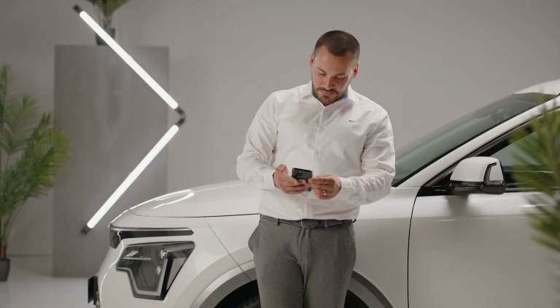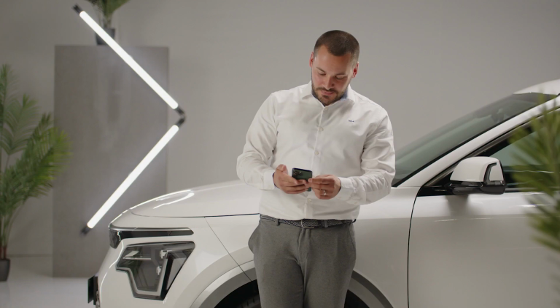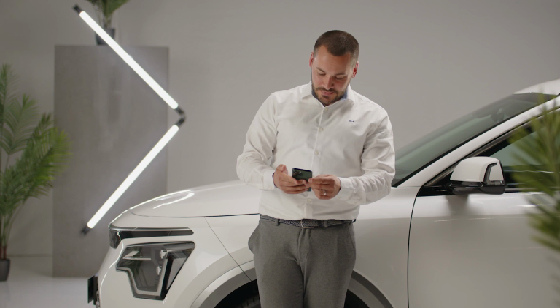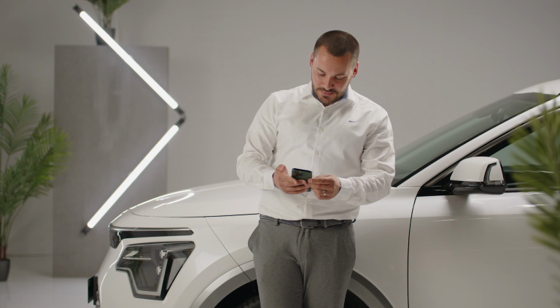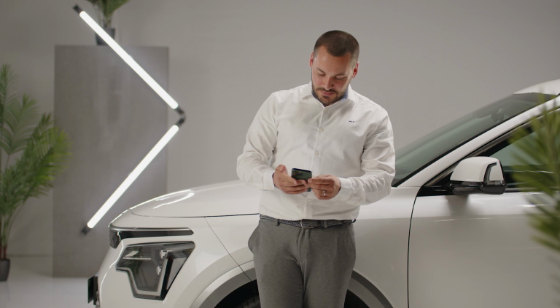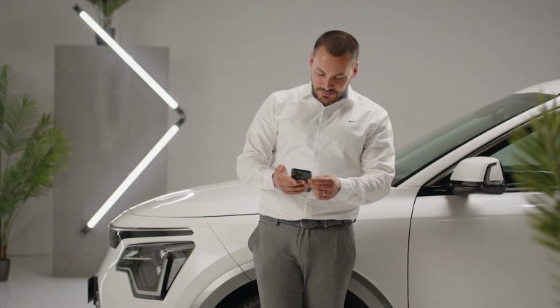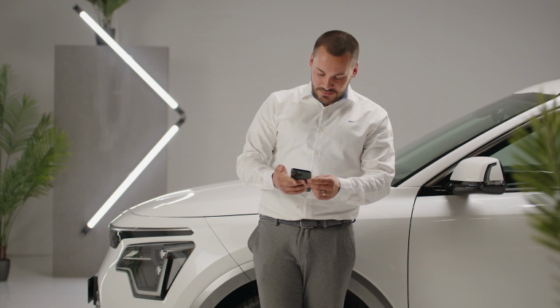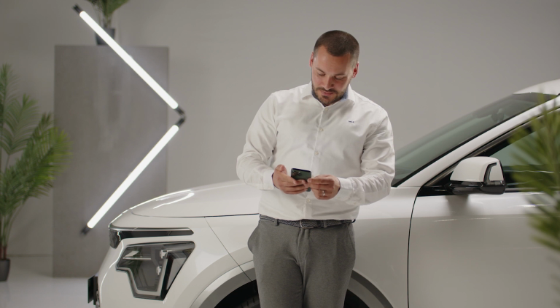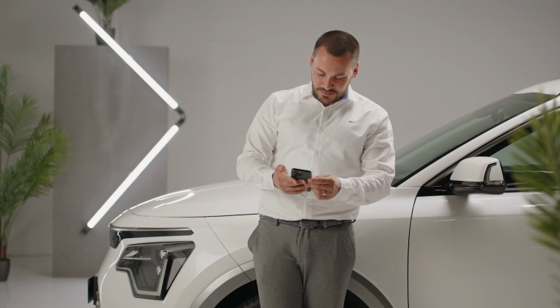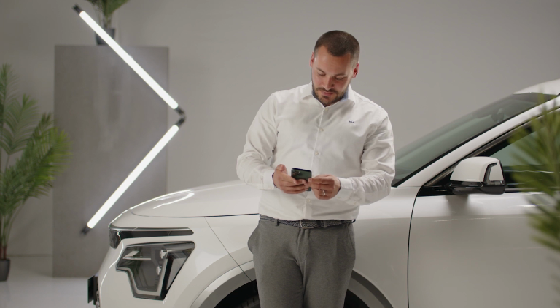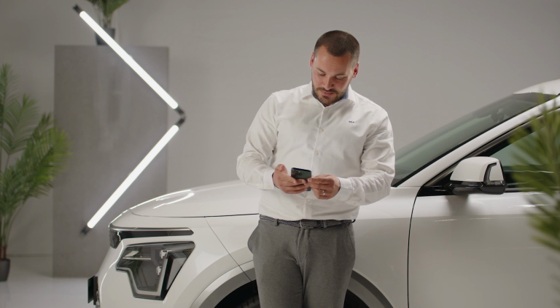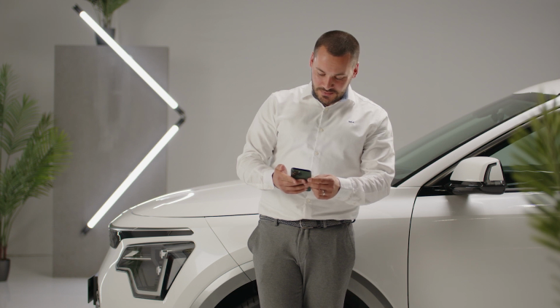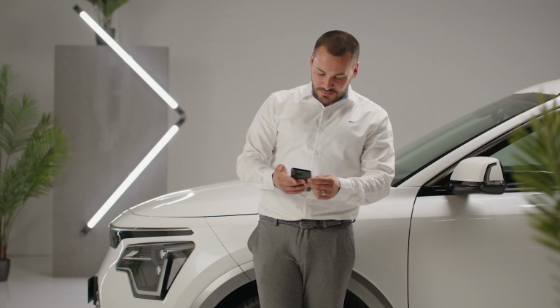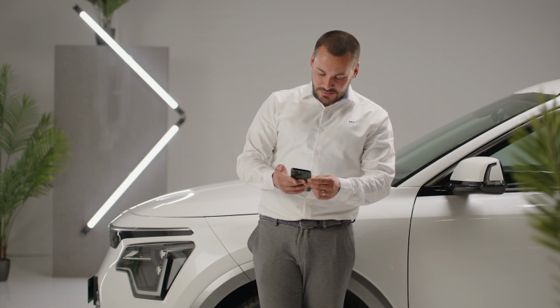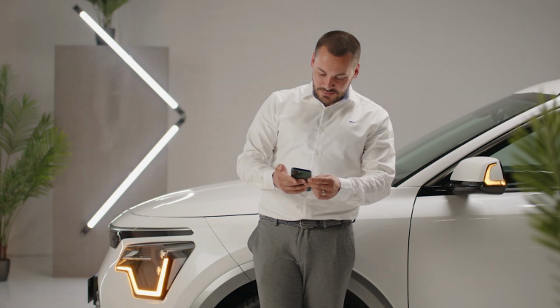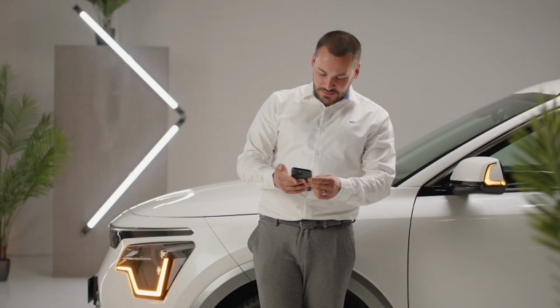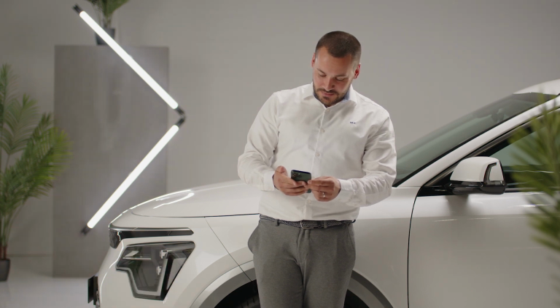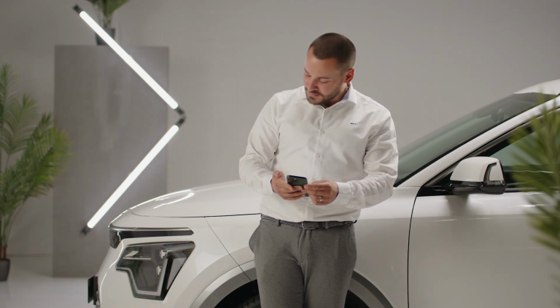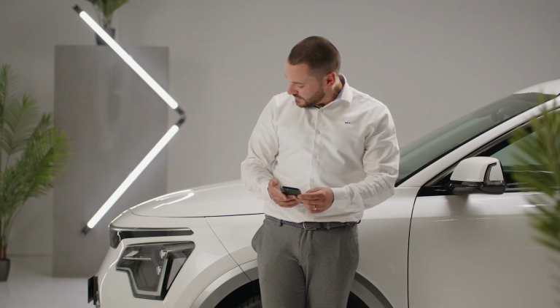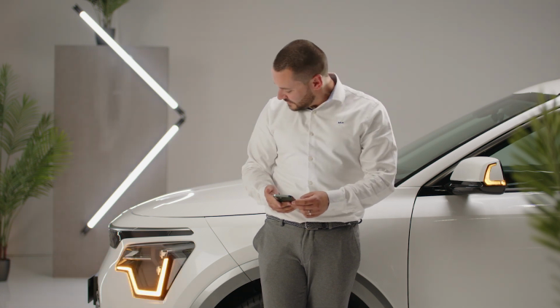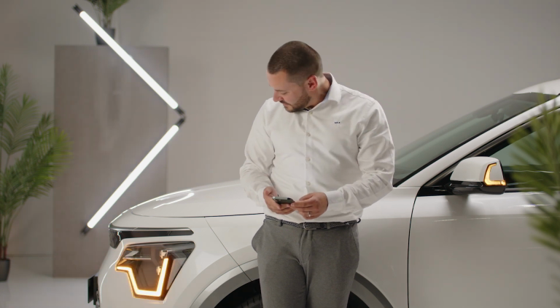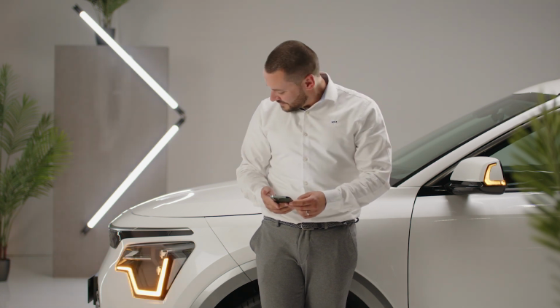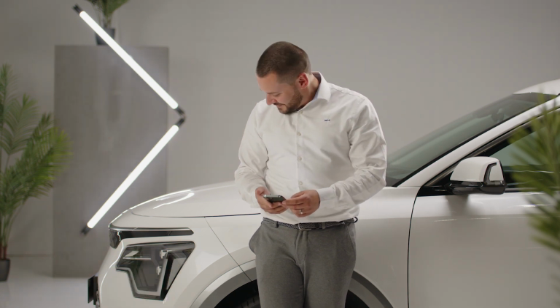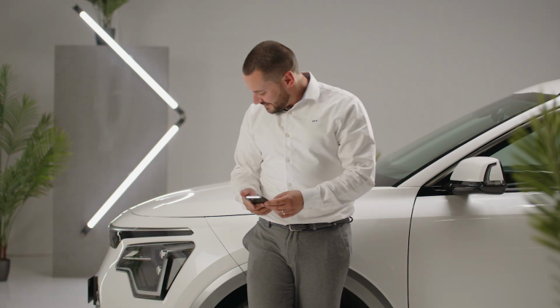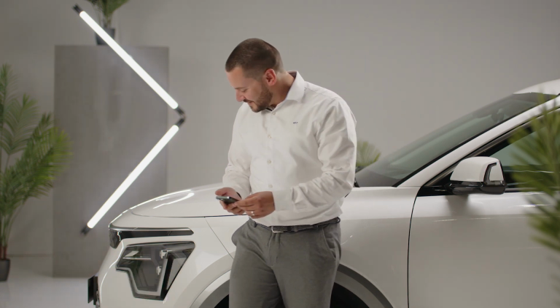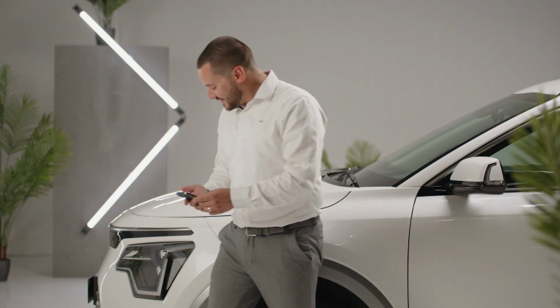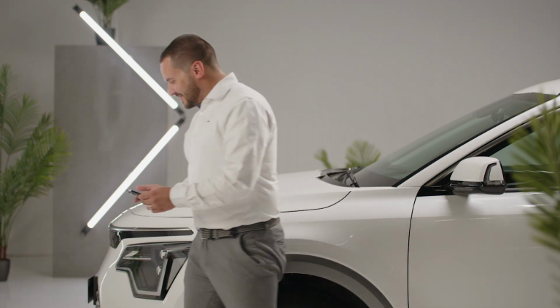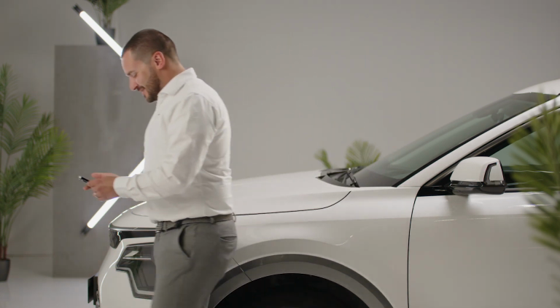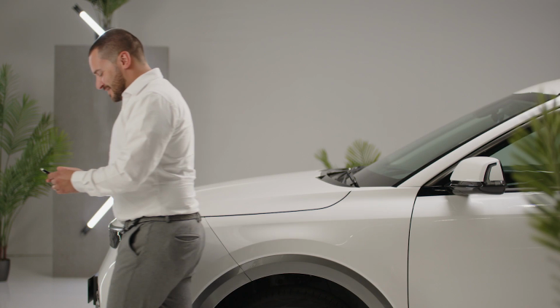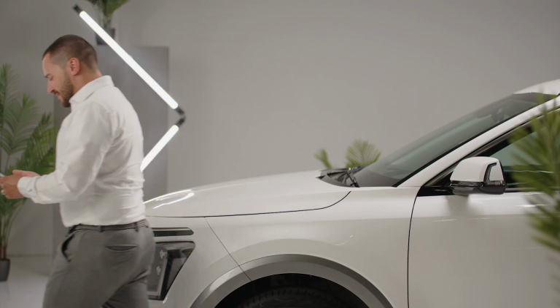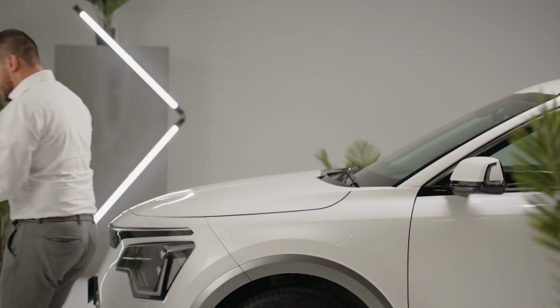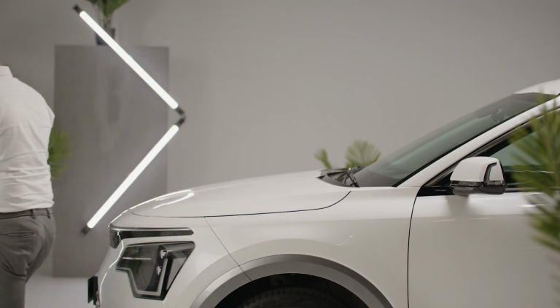Quick unlocking if the smart key is not at hand — no problem with the lock and unlock doors function.